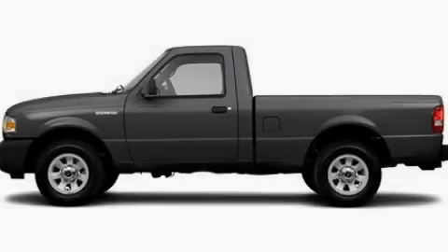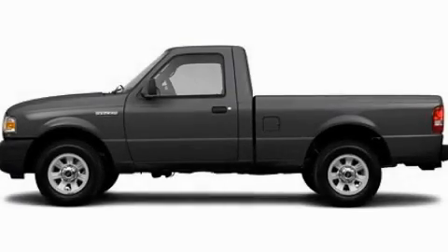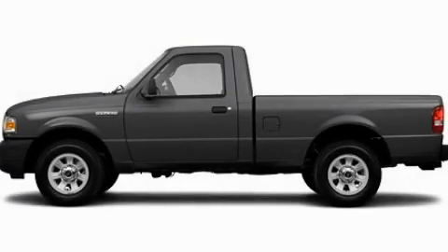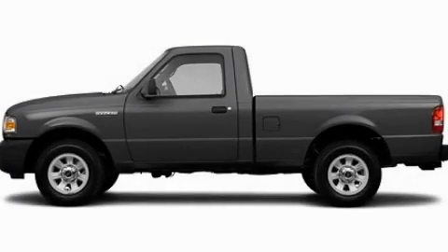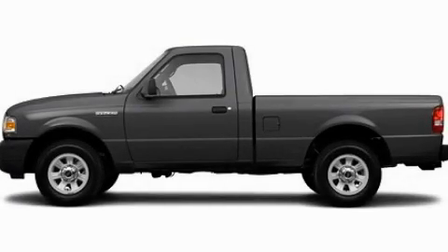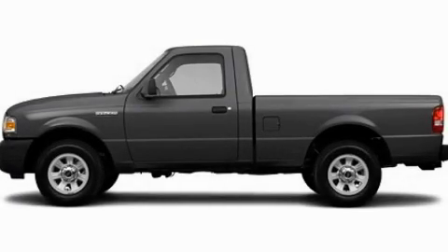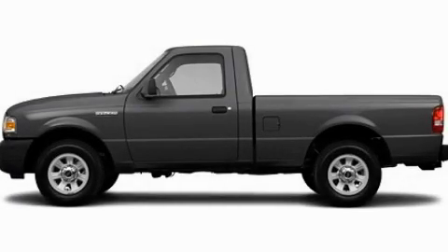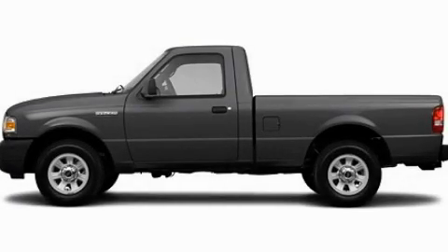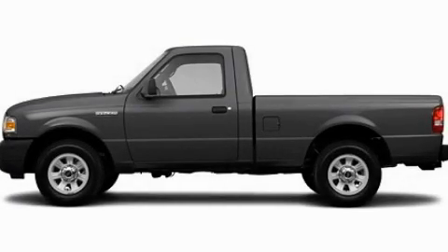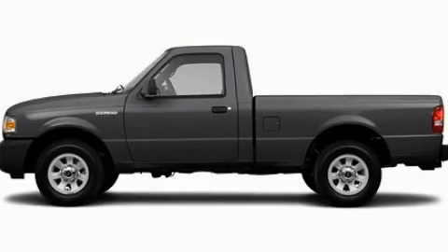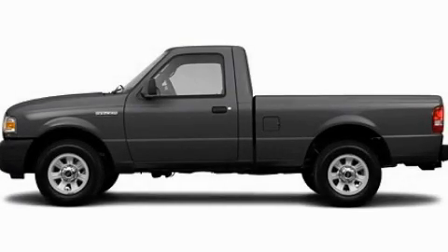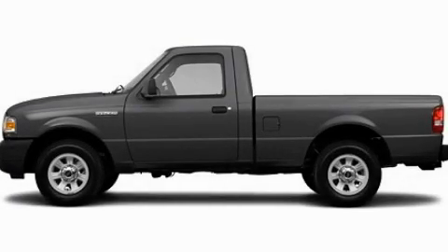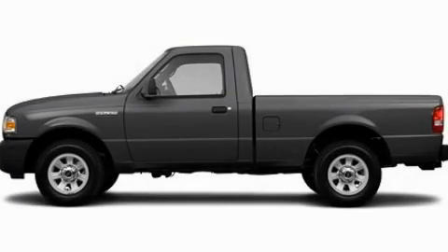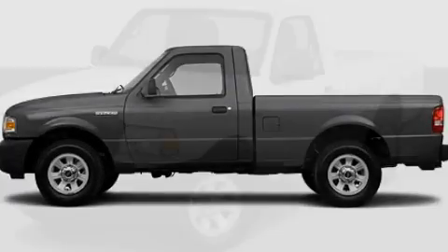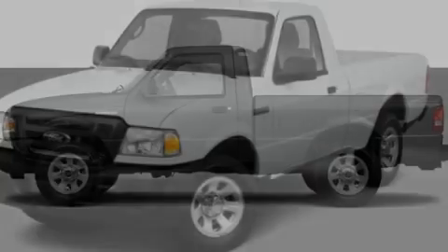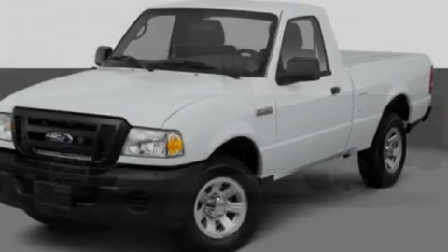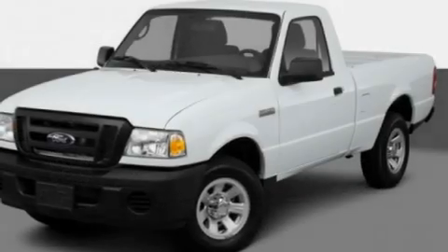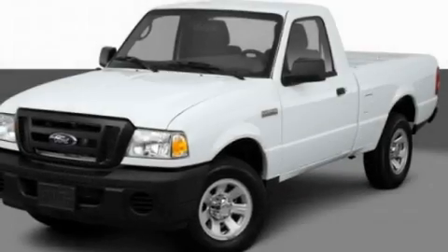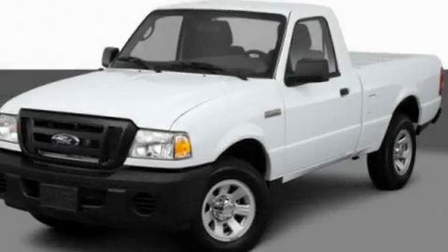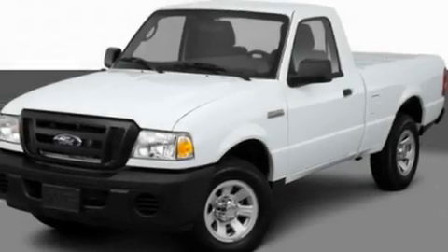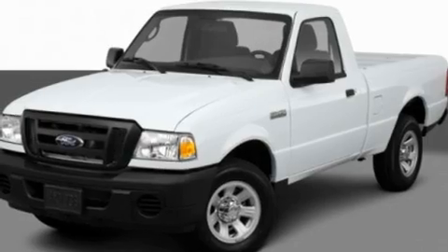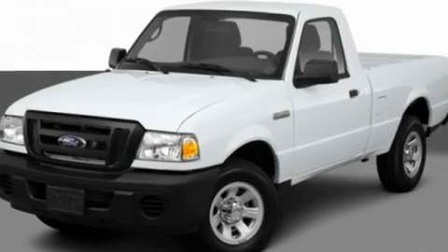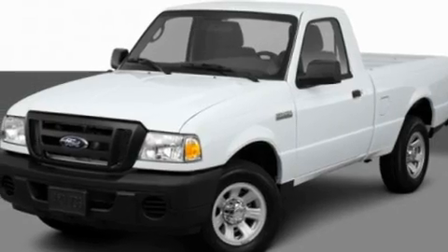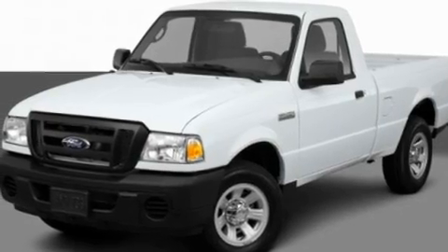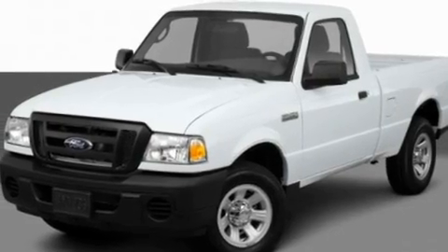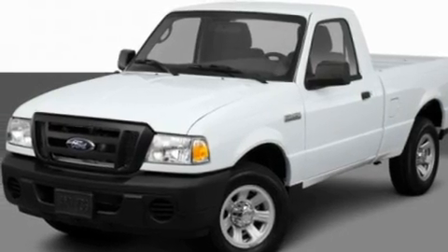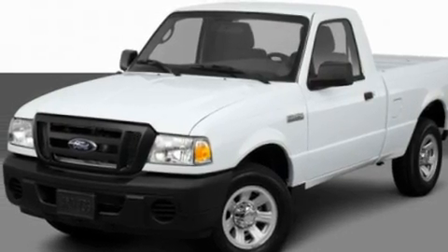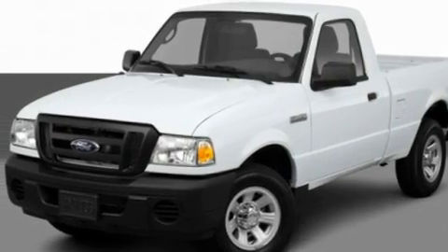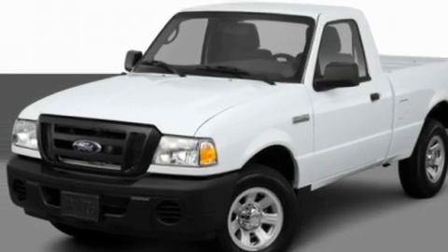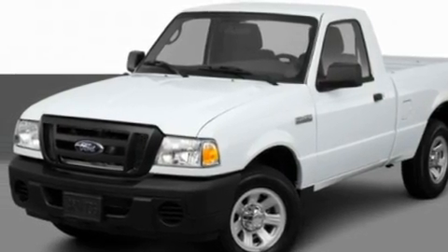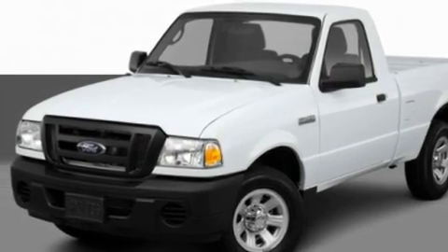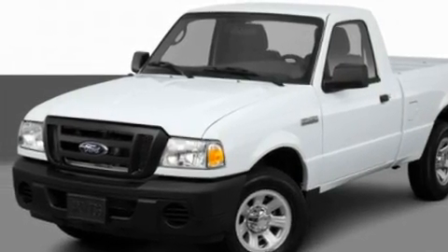This is a 2011 Ford Ranger. Whether hauling, commuting, or towing, this truck is the right one for you.